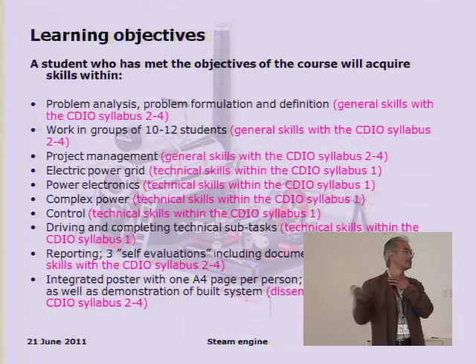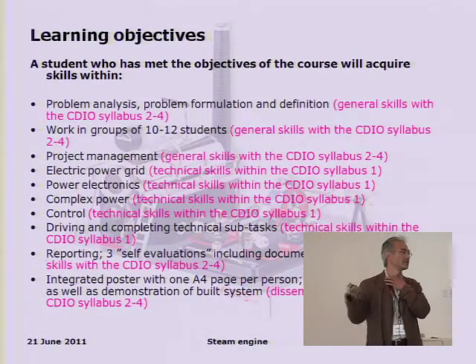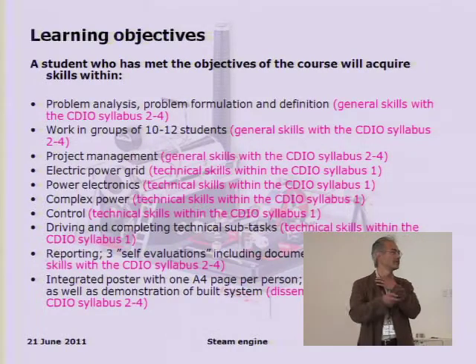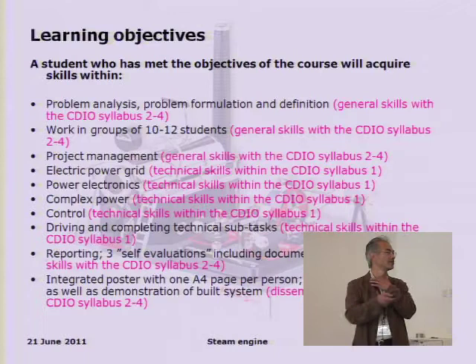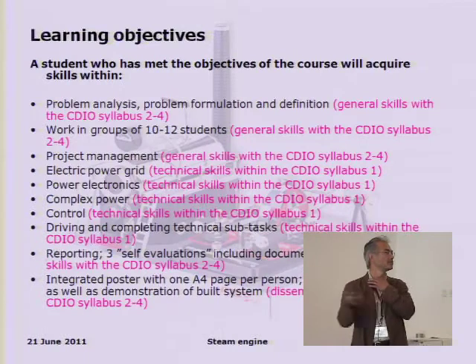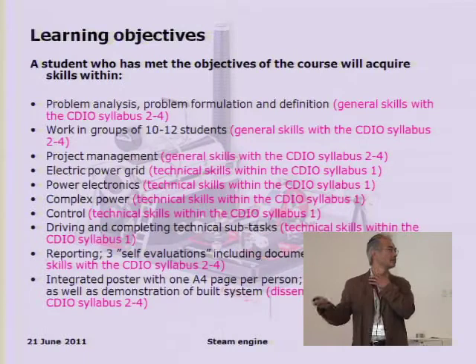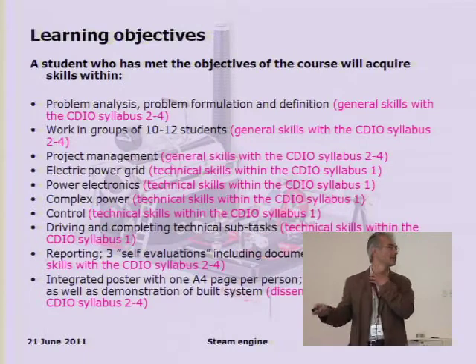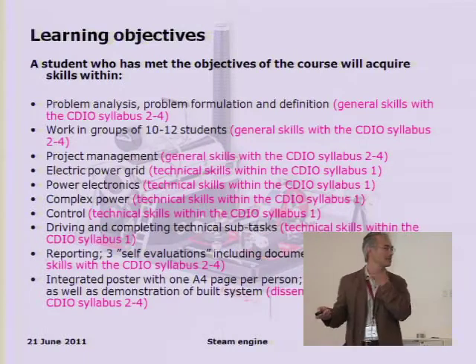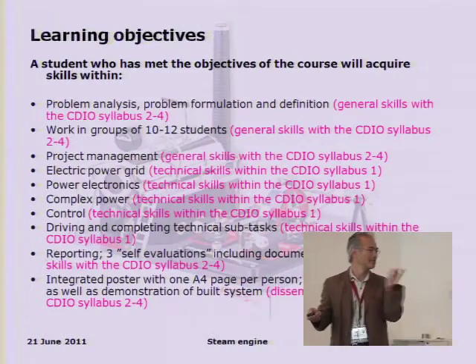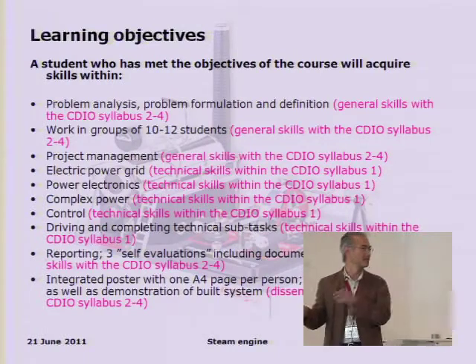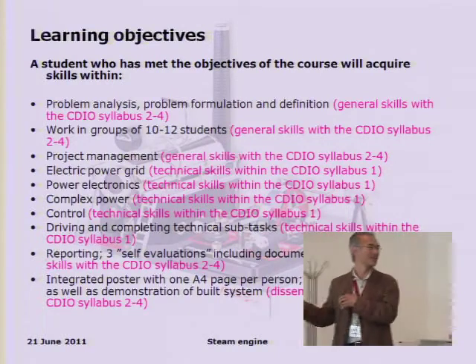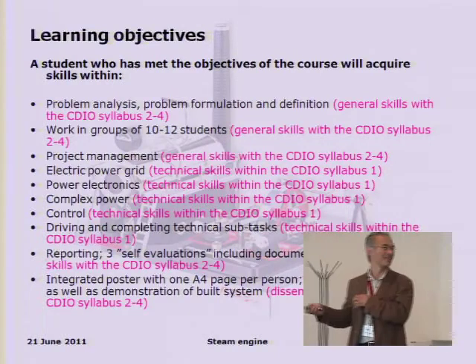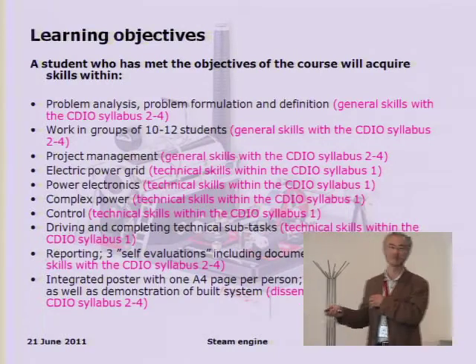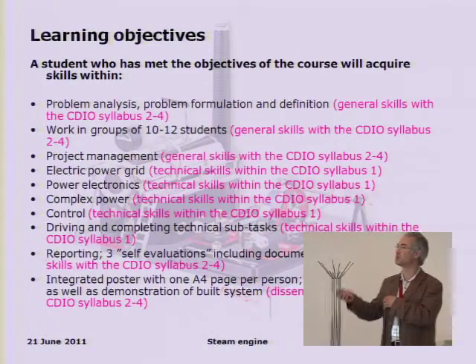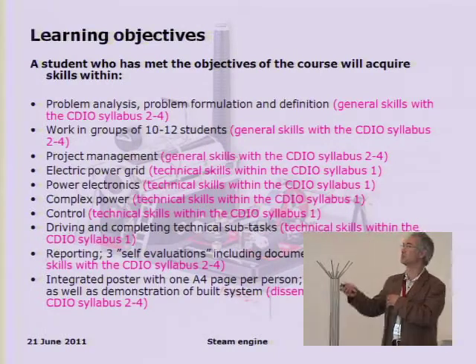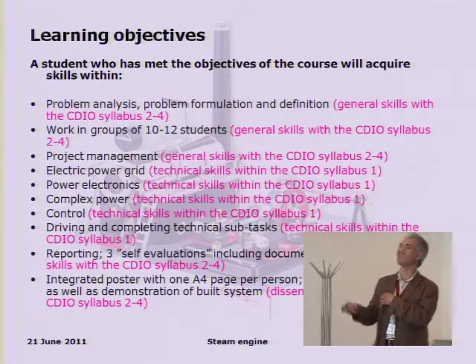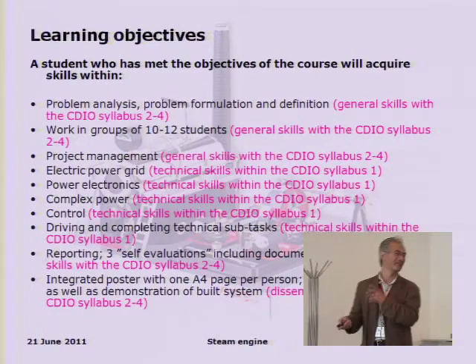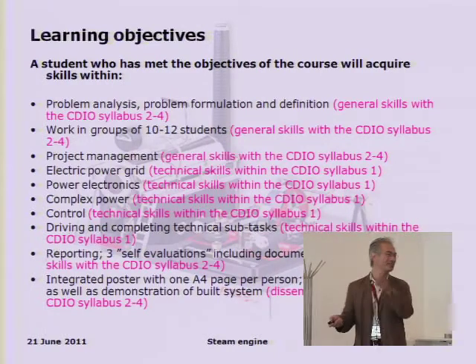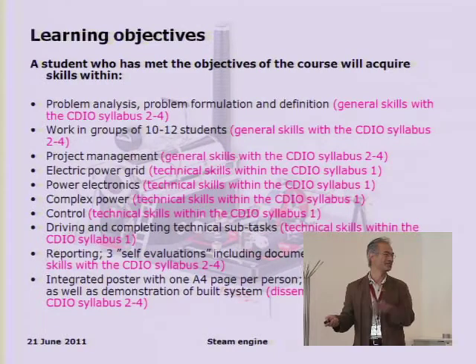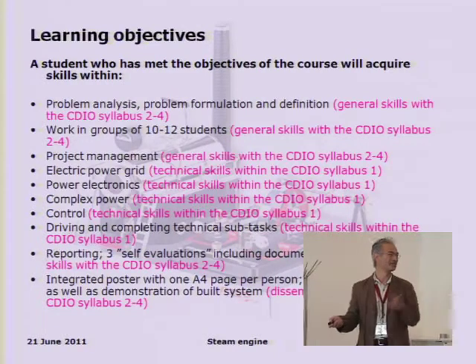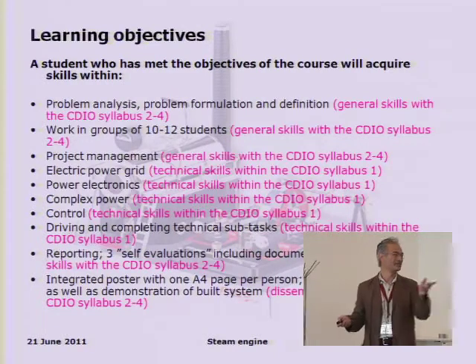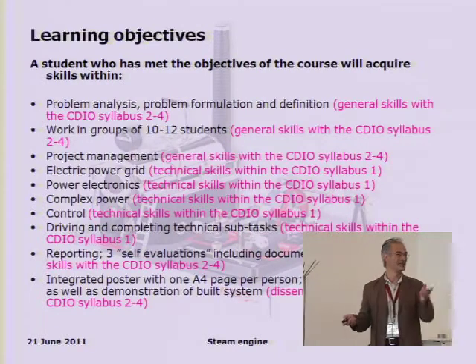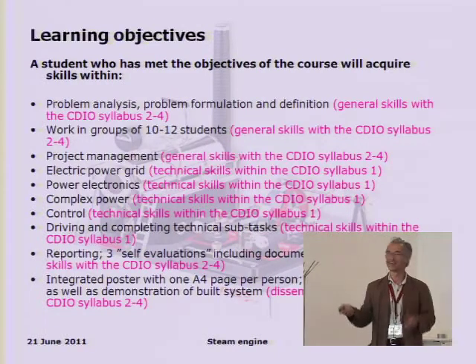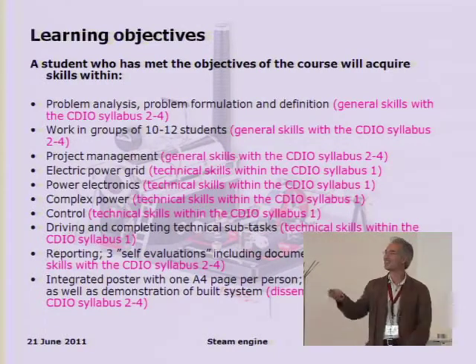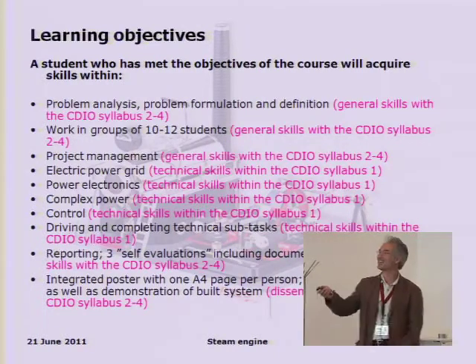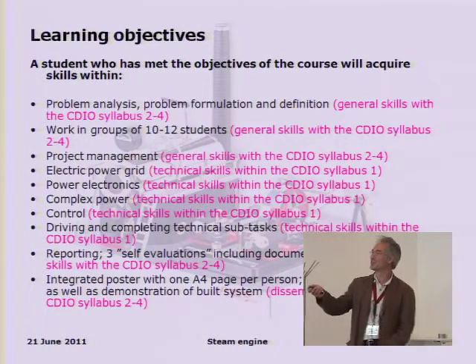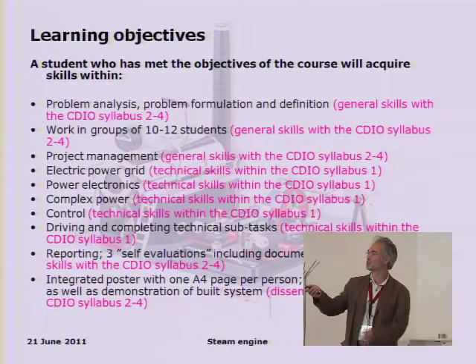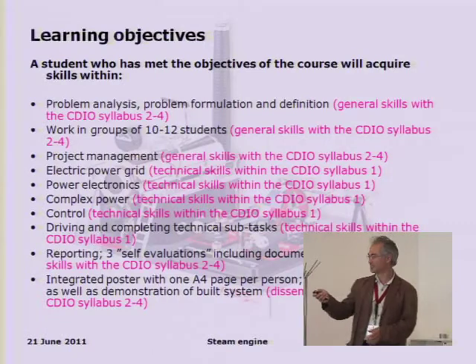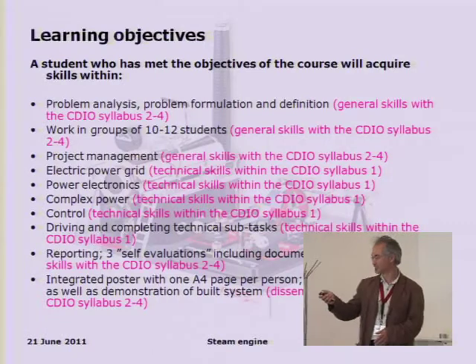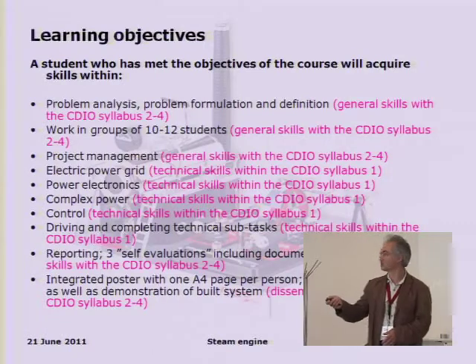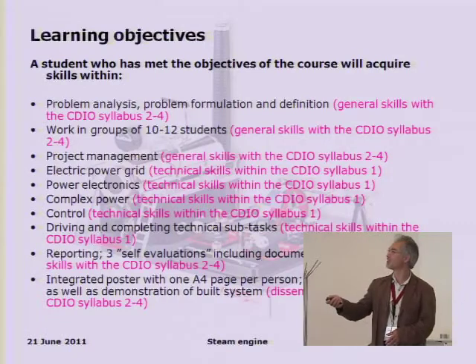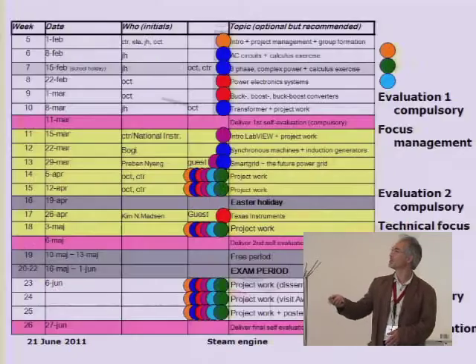Taking the learning objectives, we can group them into the general skills with the CDIO syllabus and the technical skills in syllabus one. This is actually taken from your favorites, so I hope it's correct — you can add to this if needed.